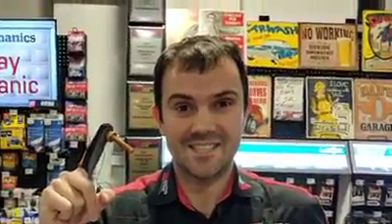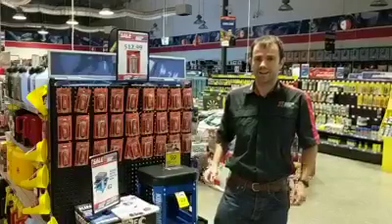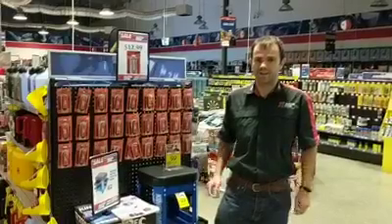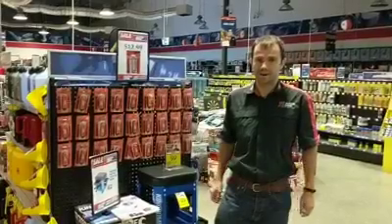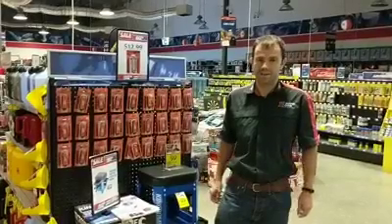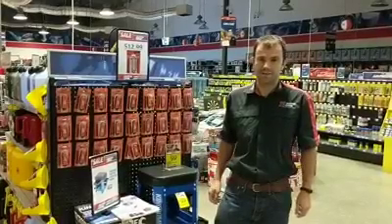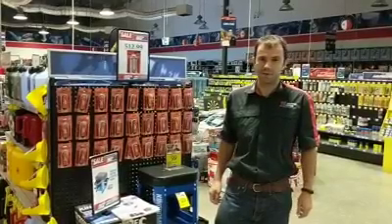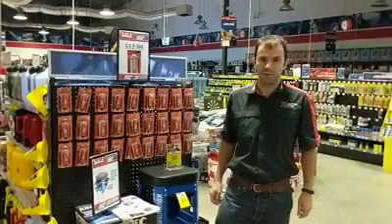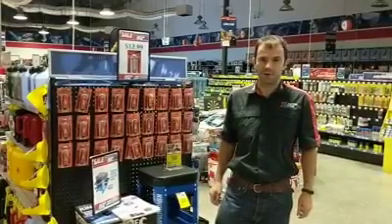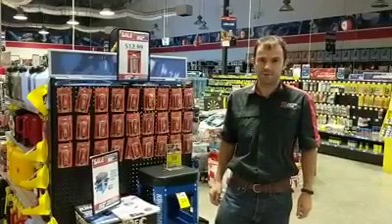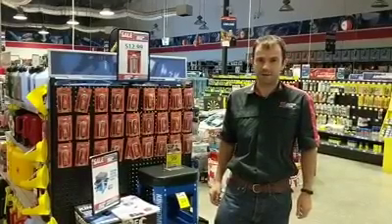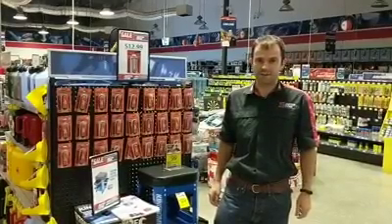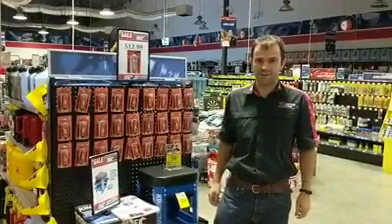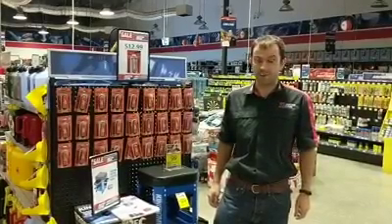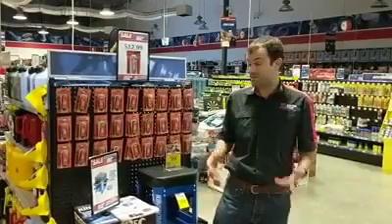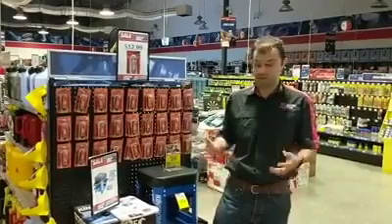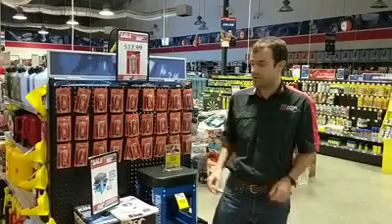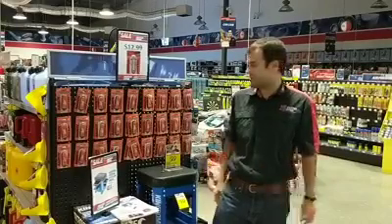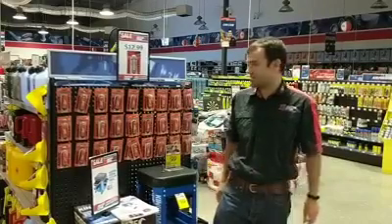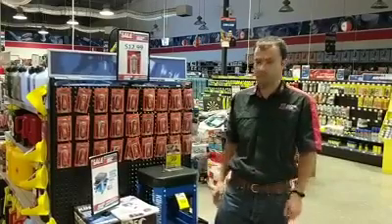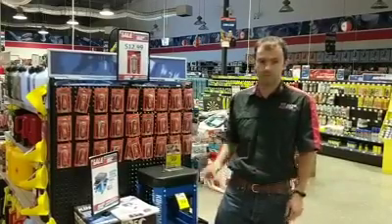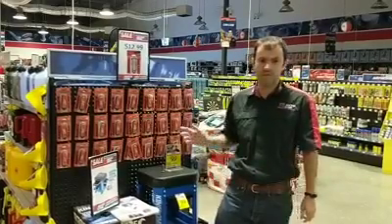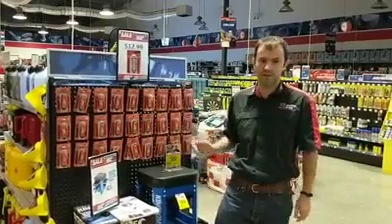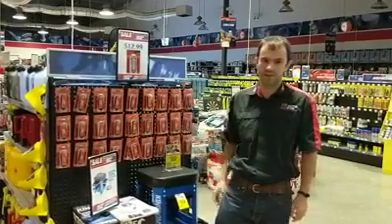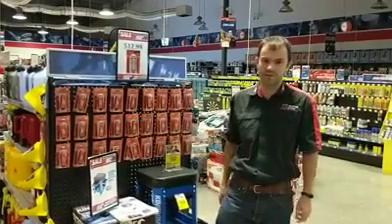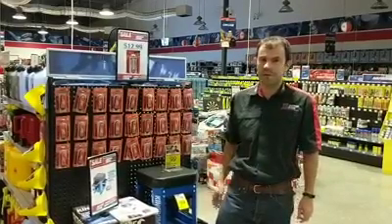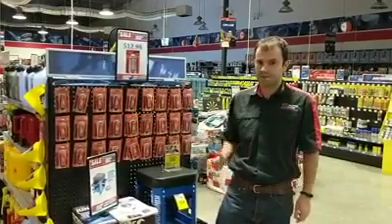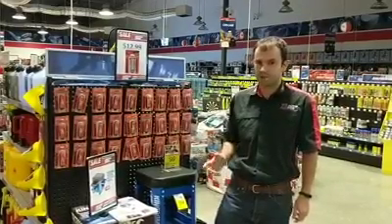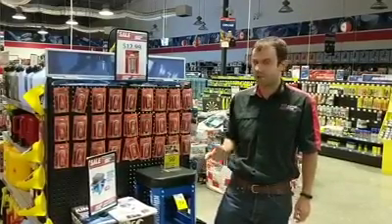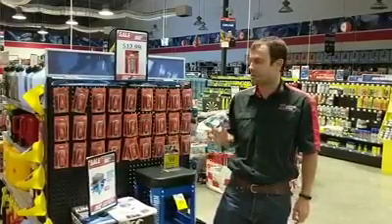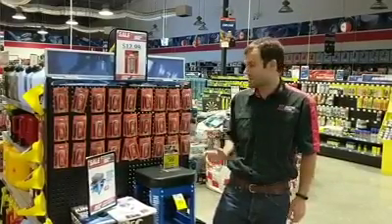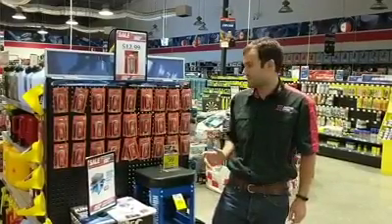Hey guys, Matt here at Auto 1 Browns Plains. I just want to show you something that we've just got into the store — something new, something different.